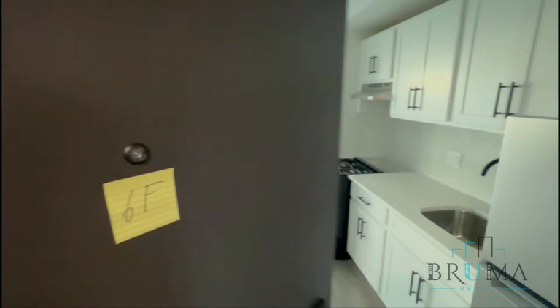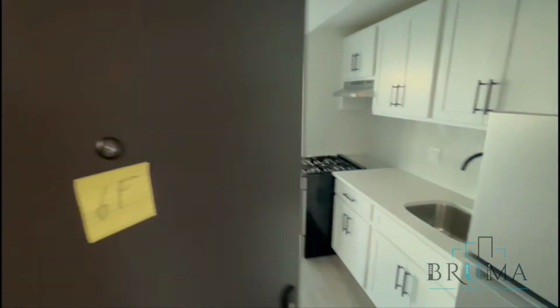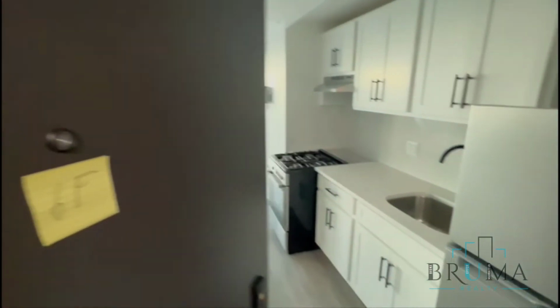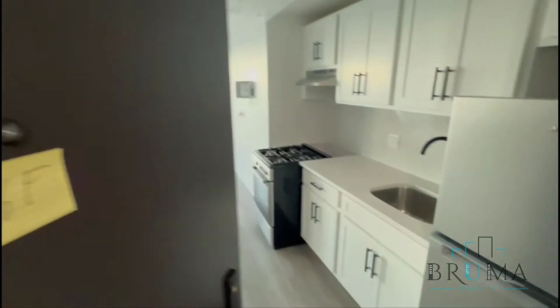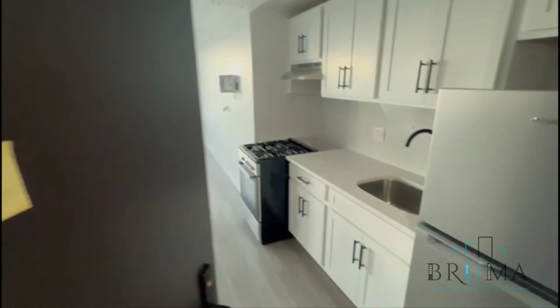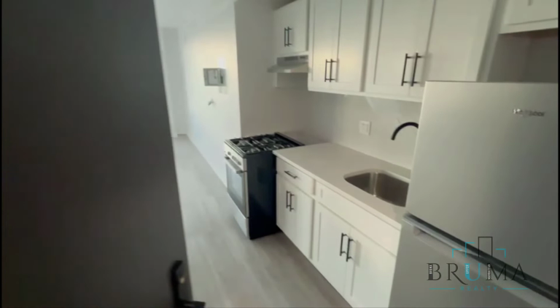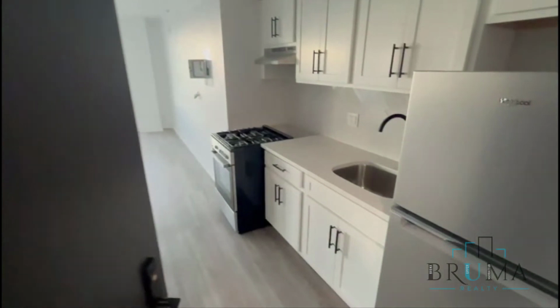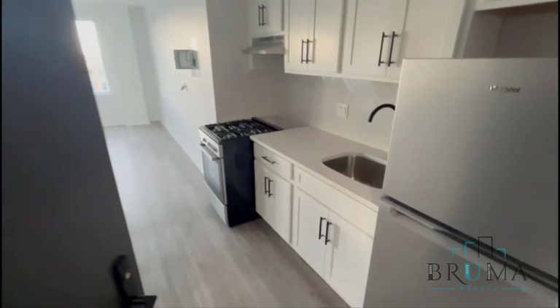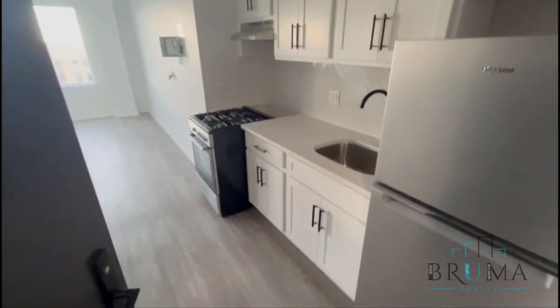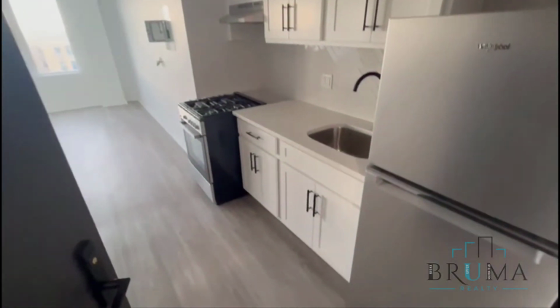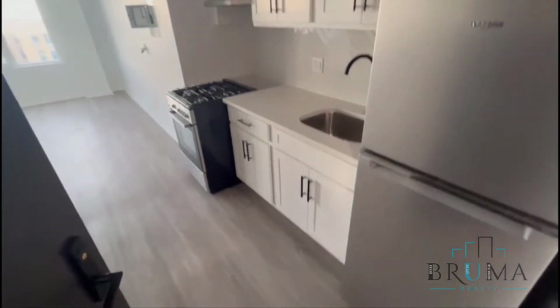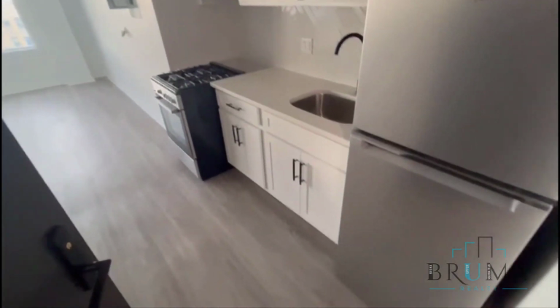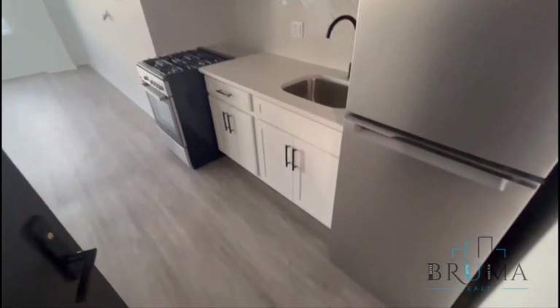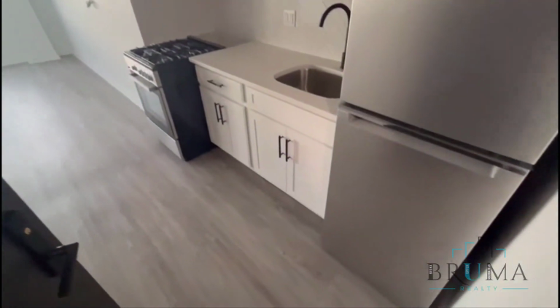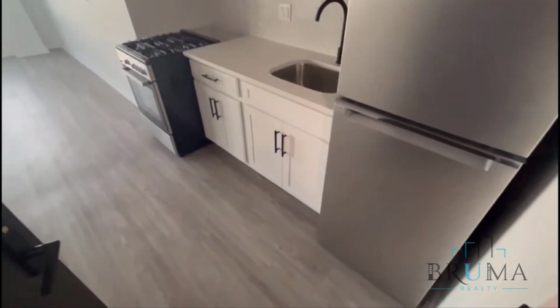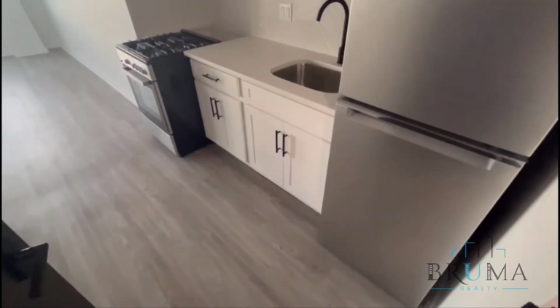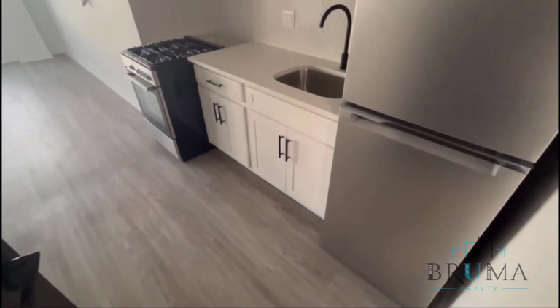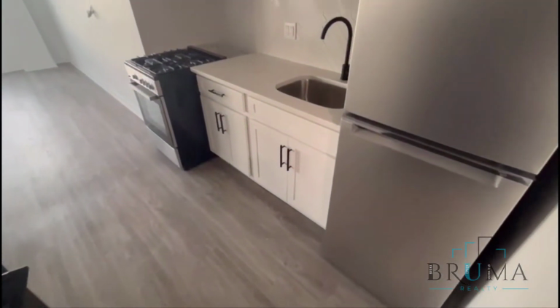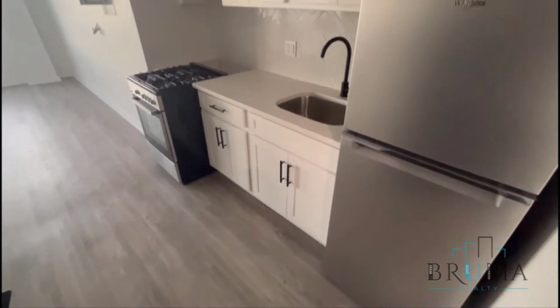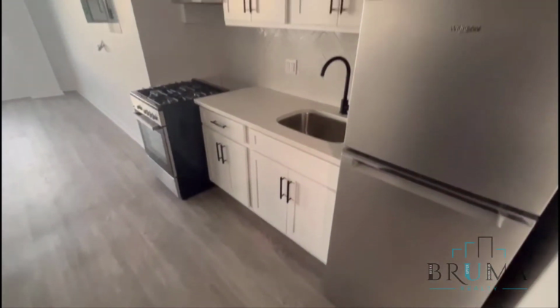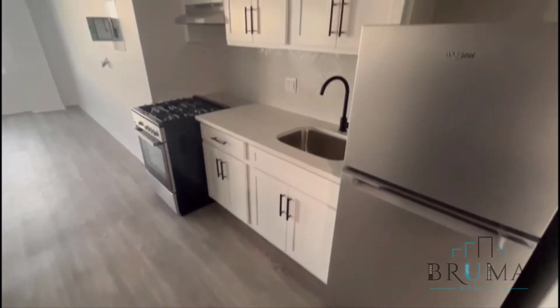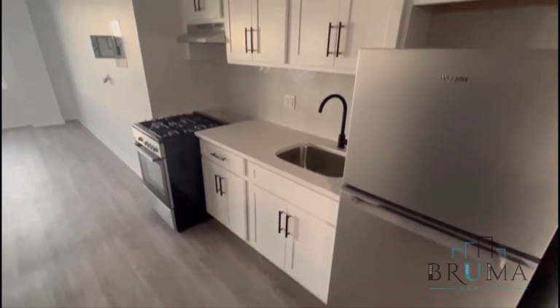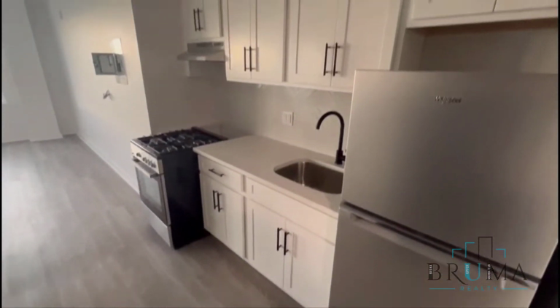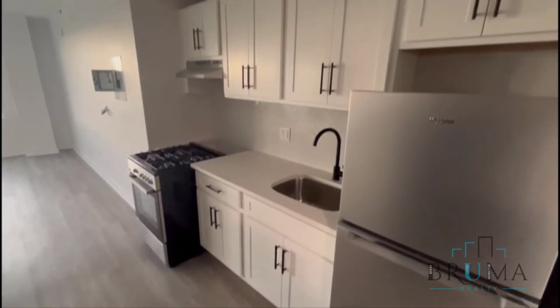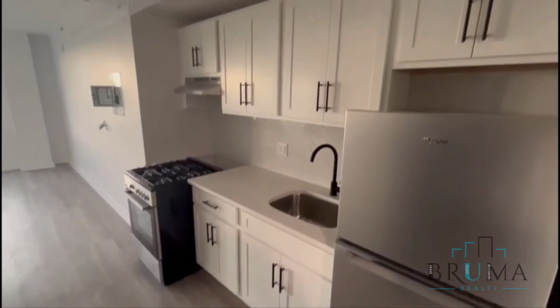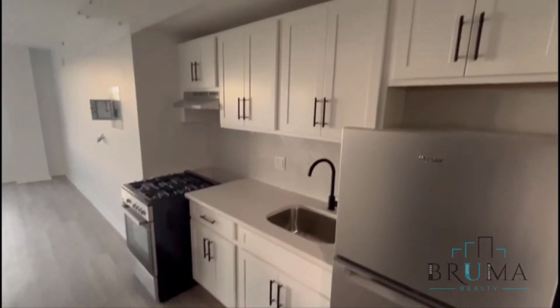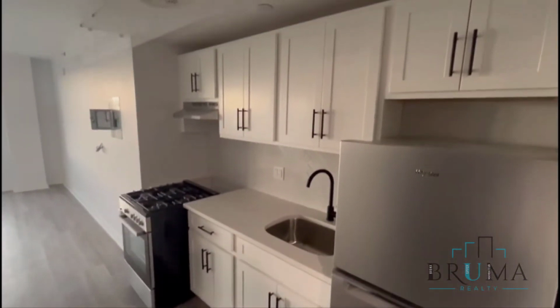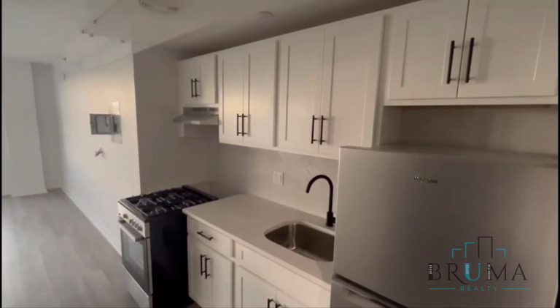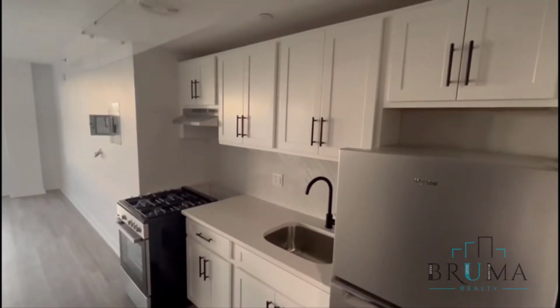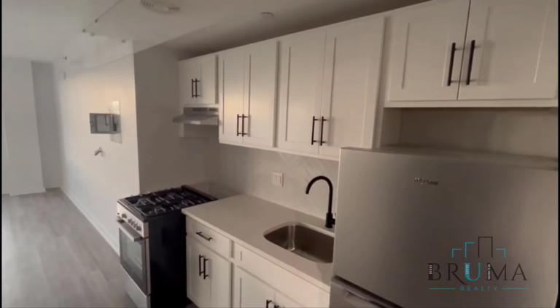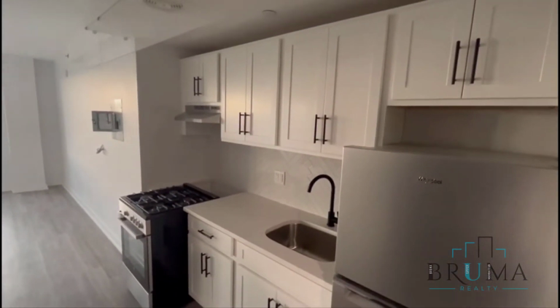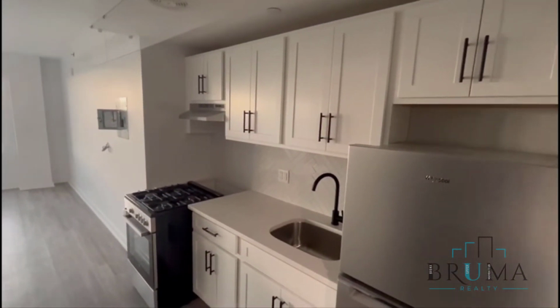As soon as you walk in, the kitchen. Stainless appliances.